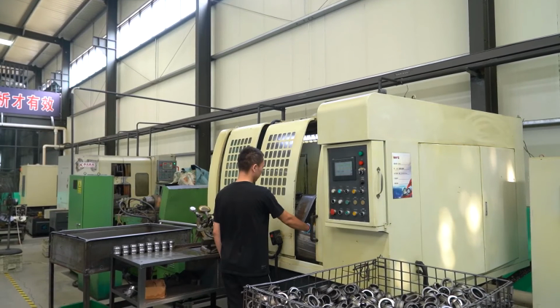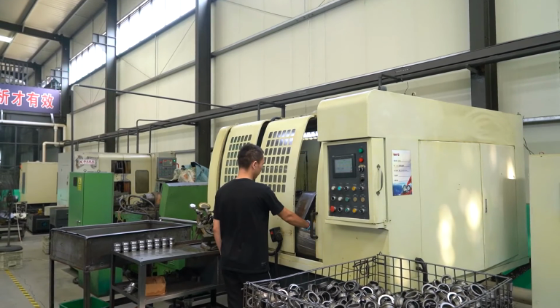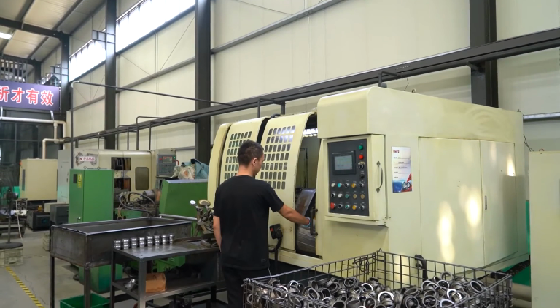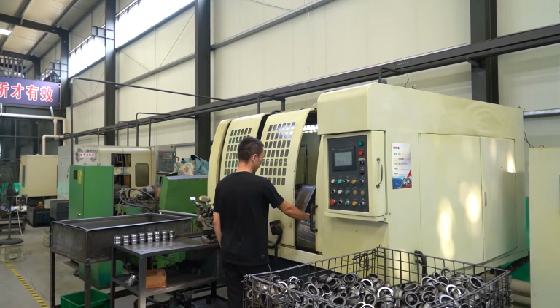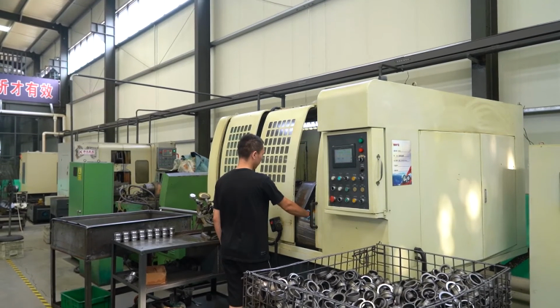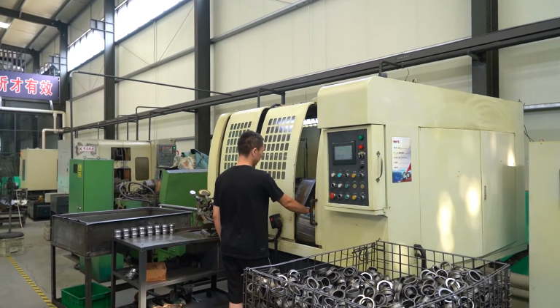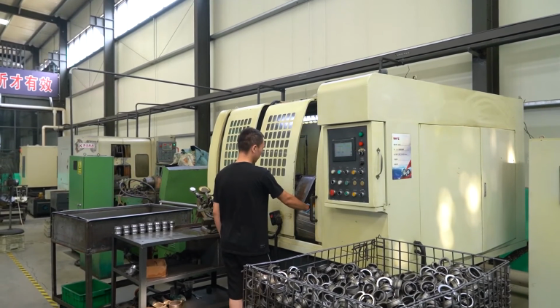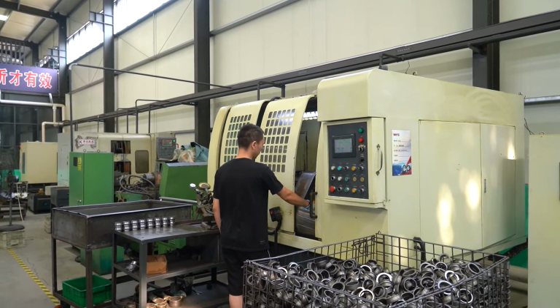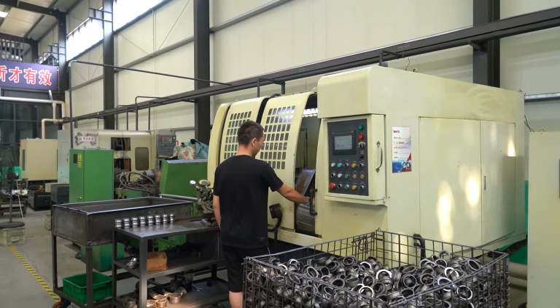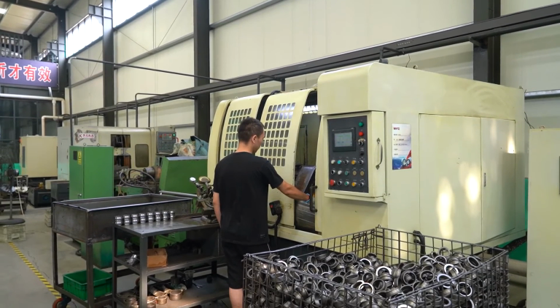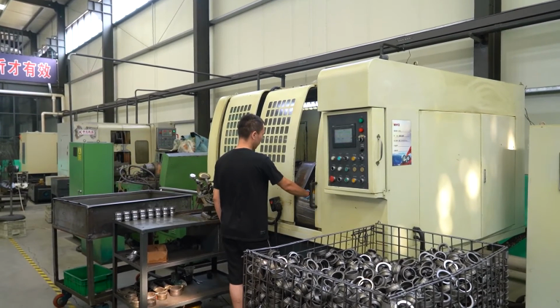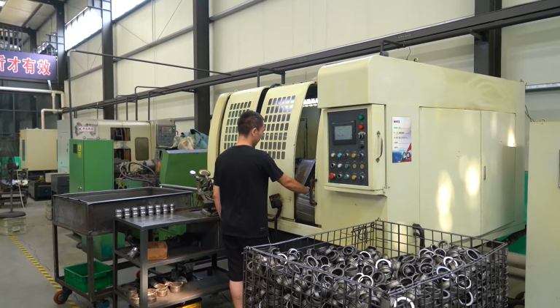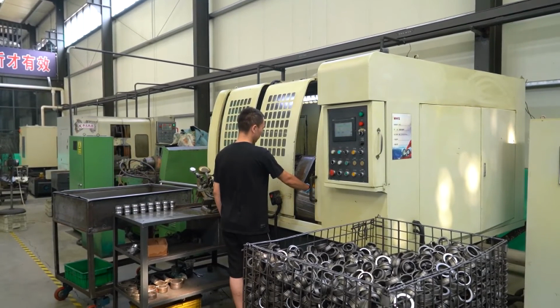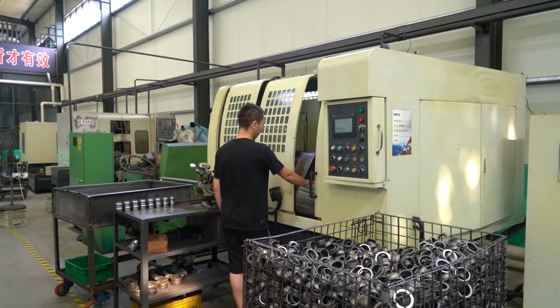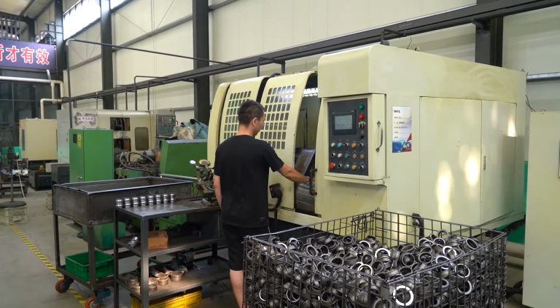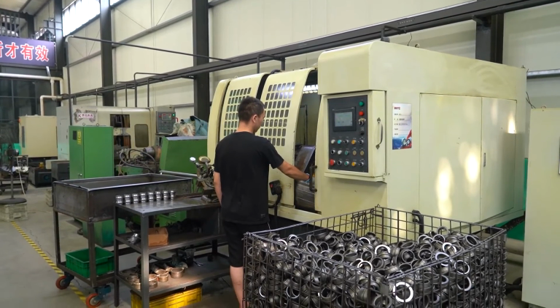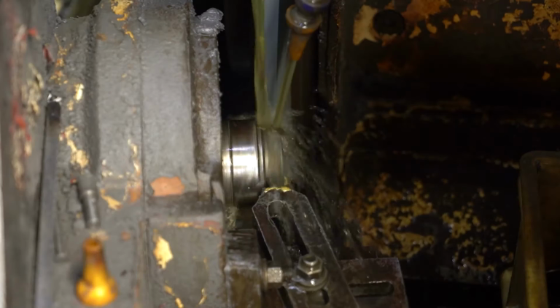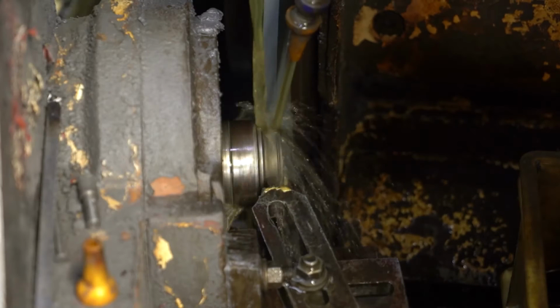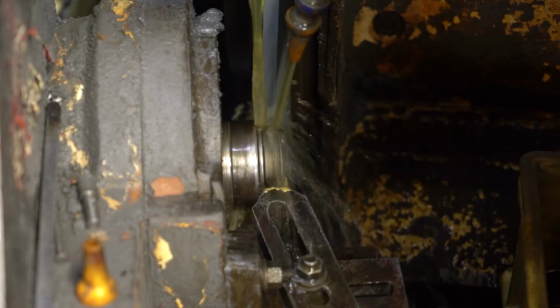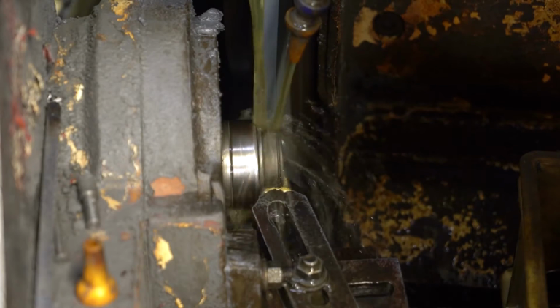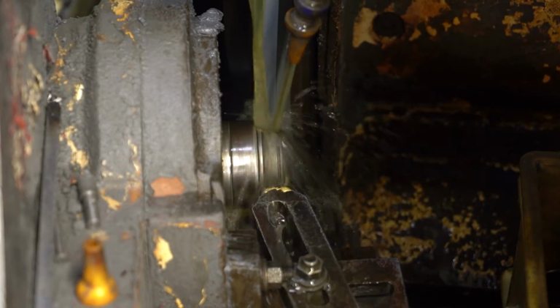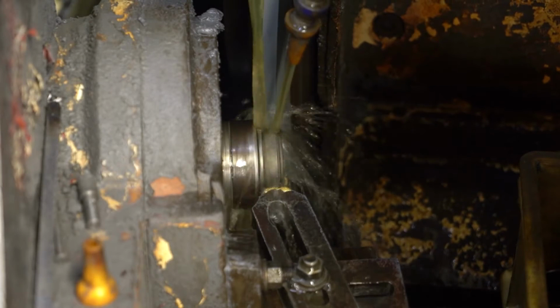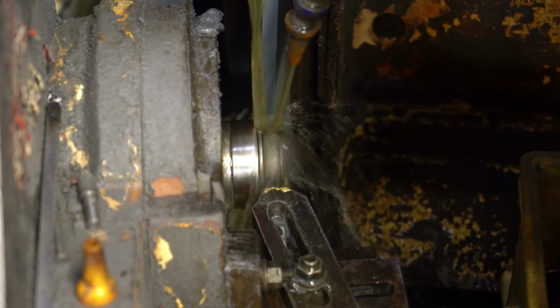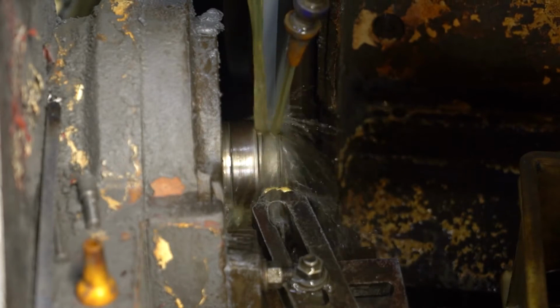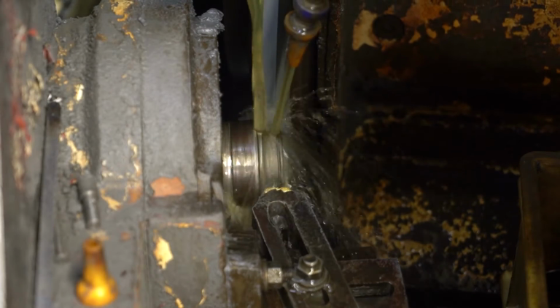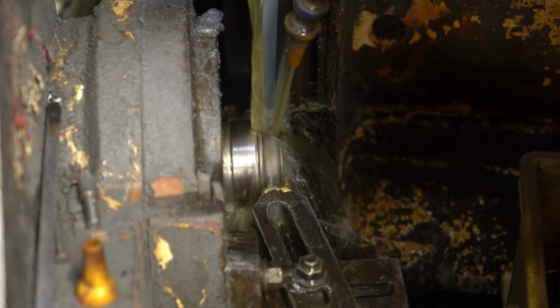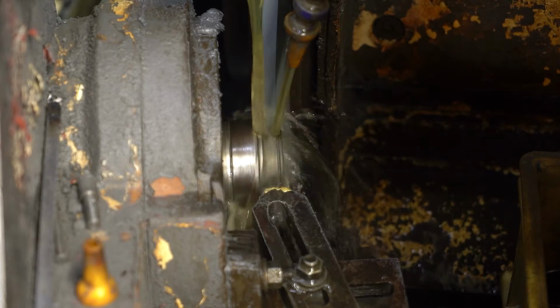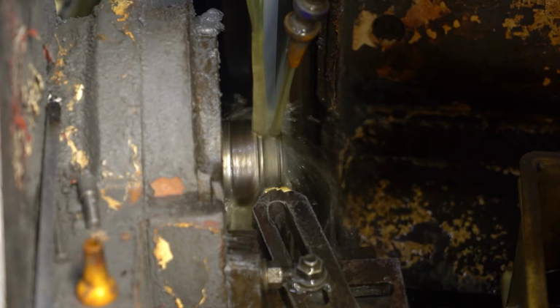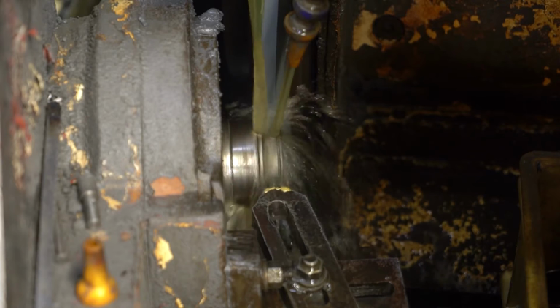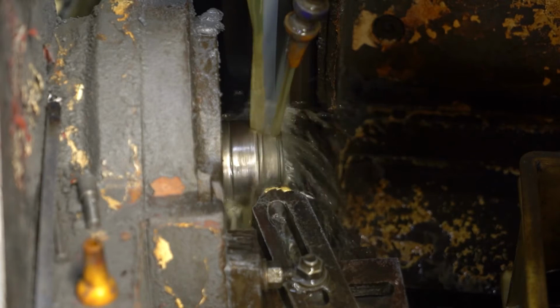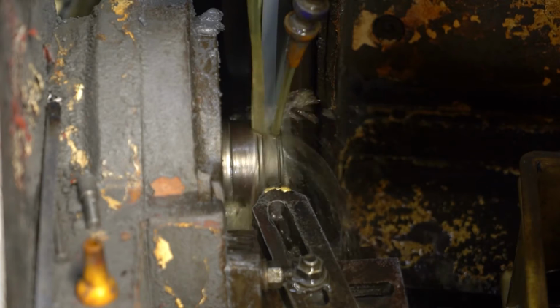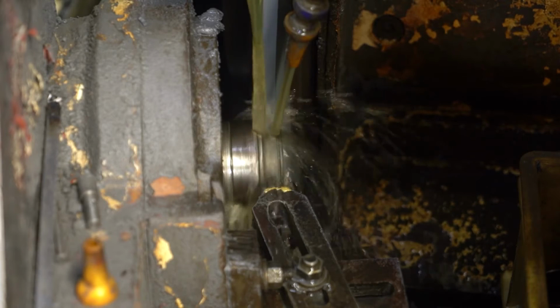Welcome to Foda Bearing Factory. Taper roller bearing production process has more than a dozen steps.